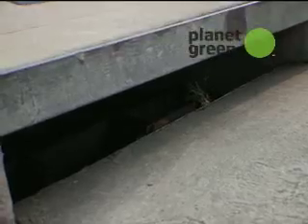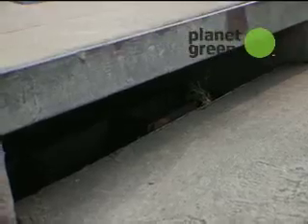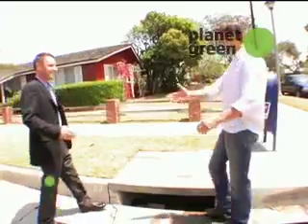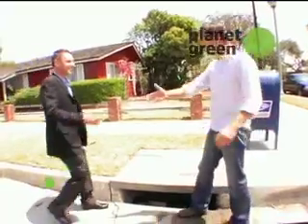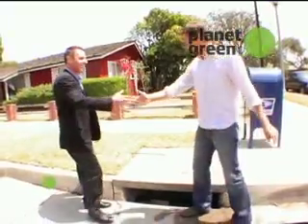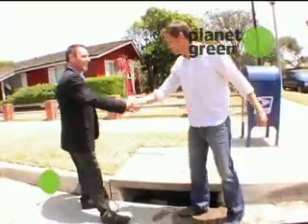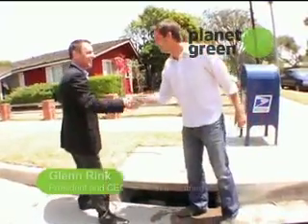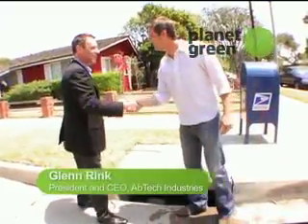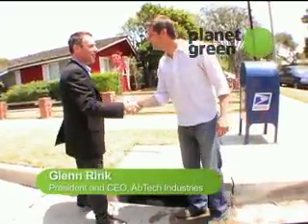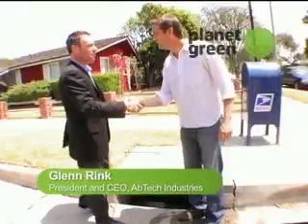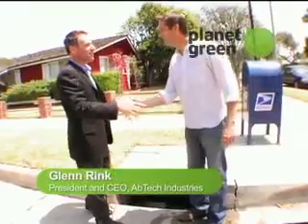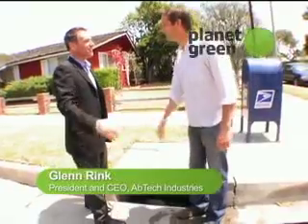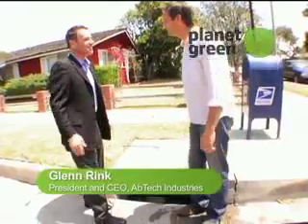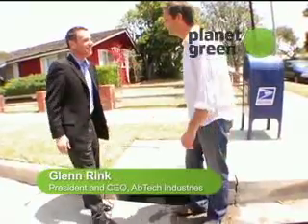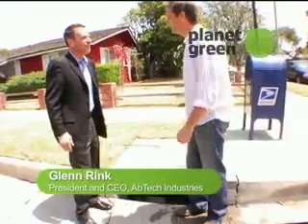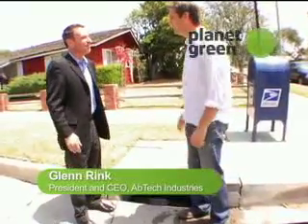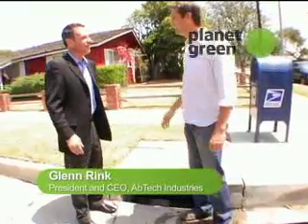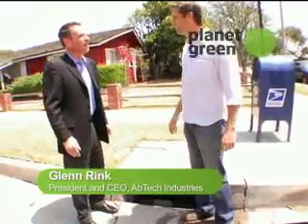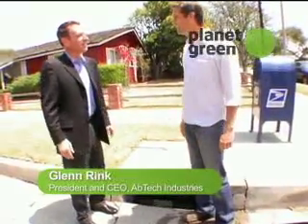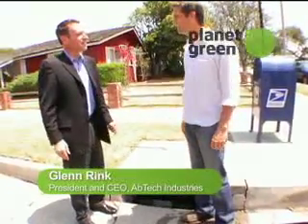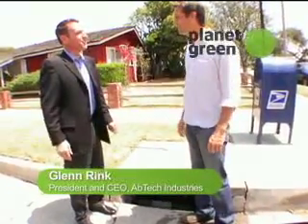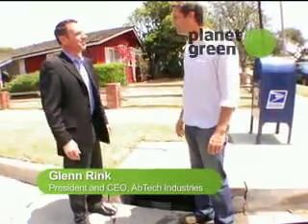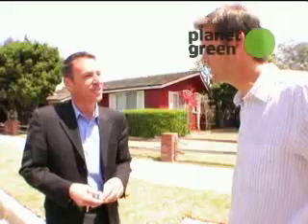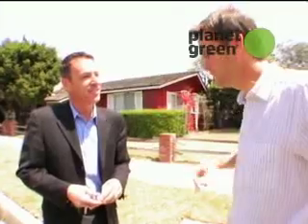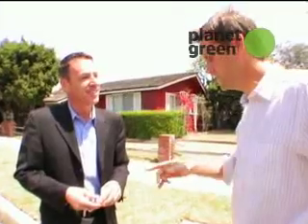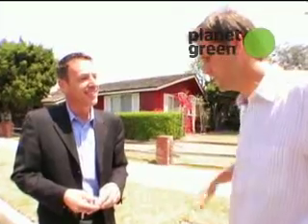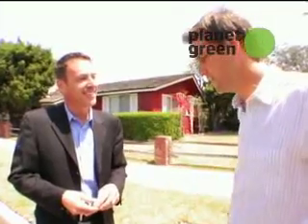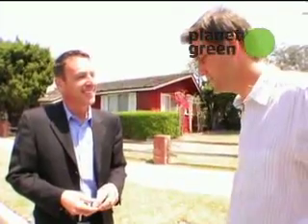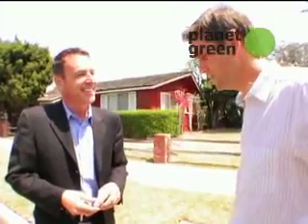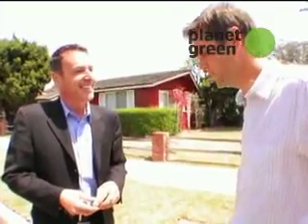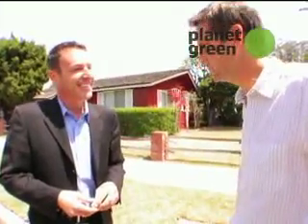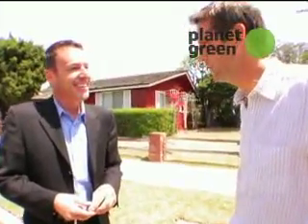Hi, David Newsome. Glenn Ring, President, CEO, and founder of Abtec Industries. So what is the technology that you came up with?